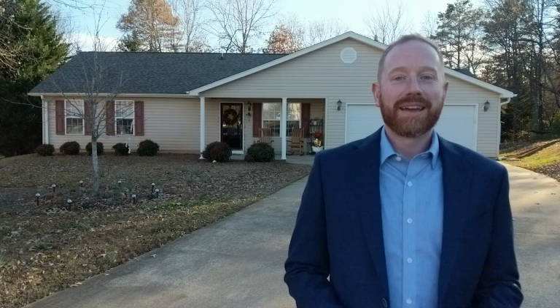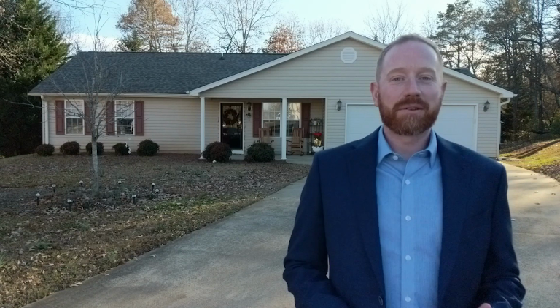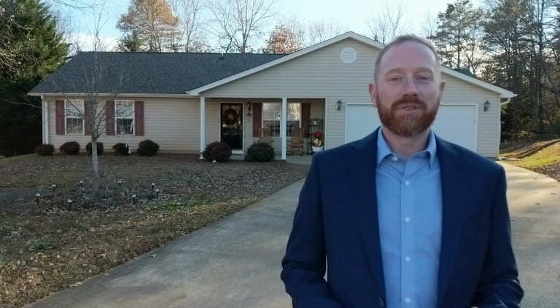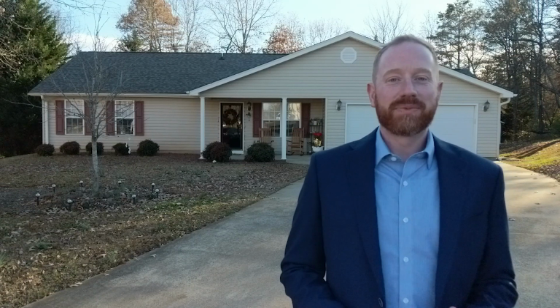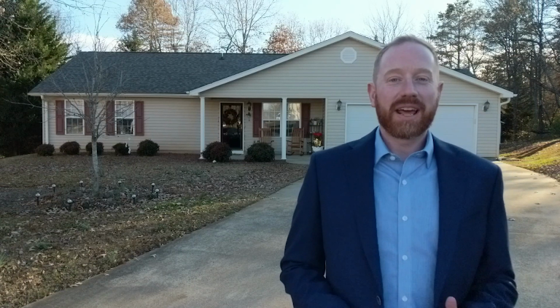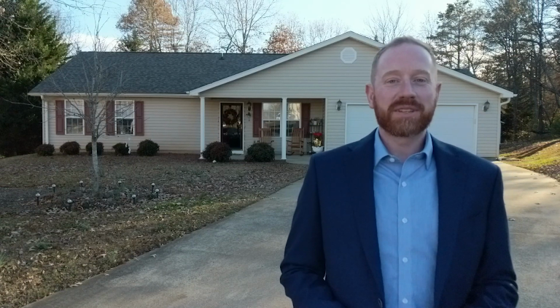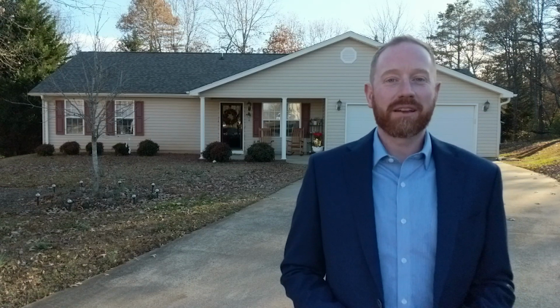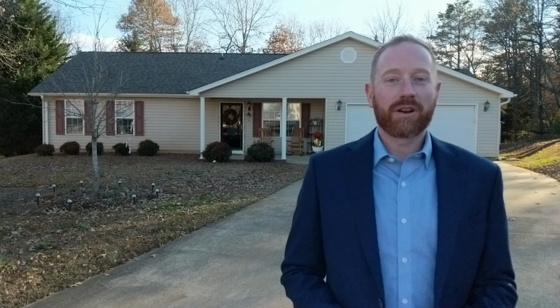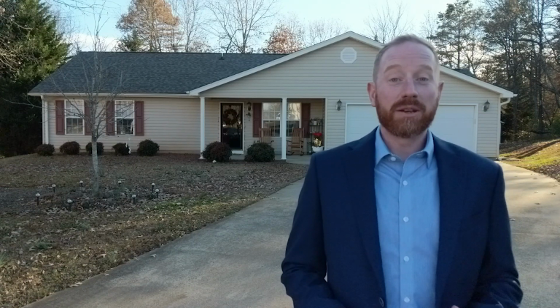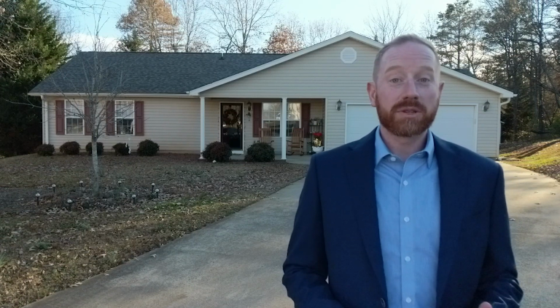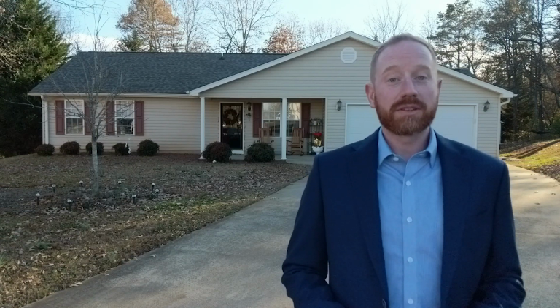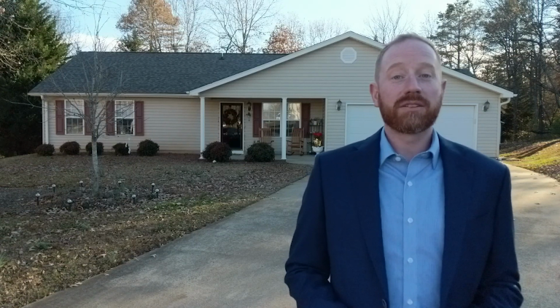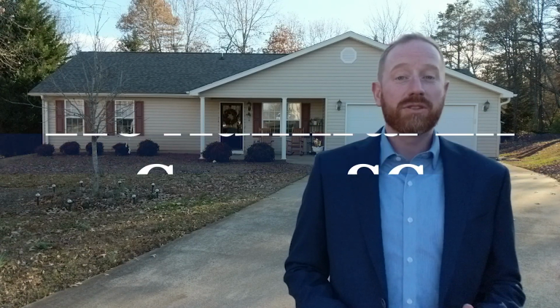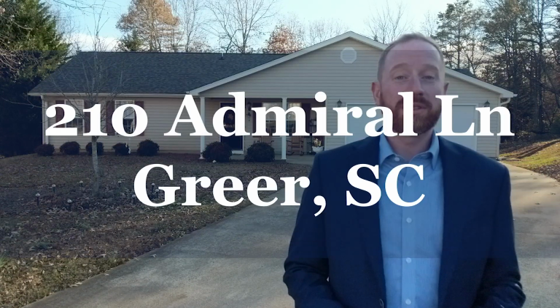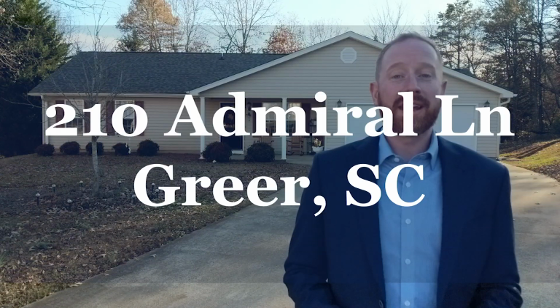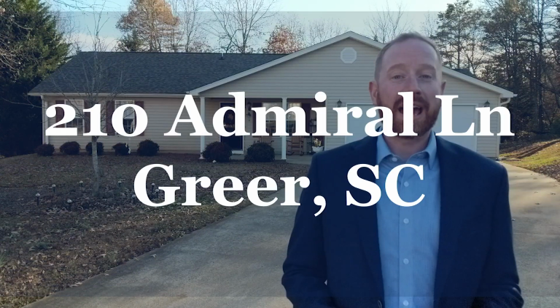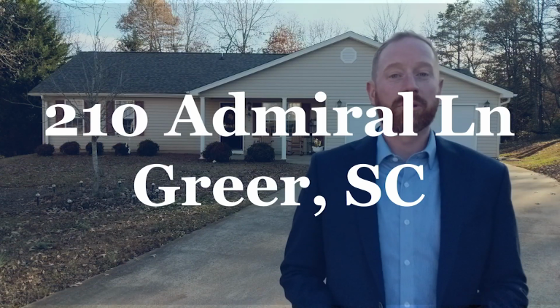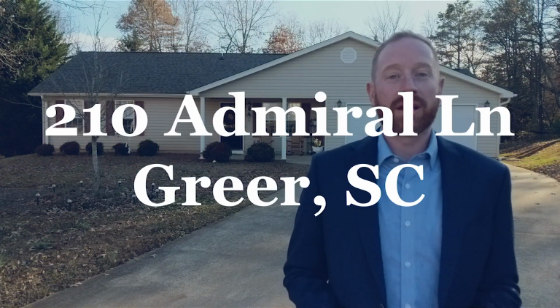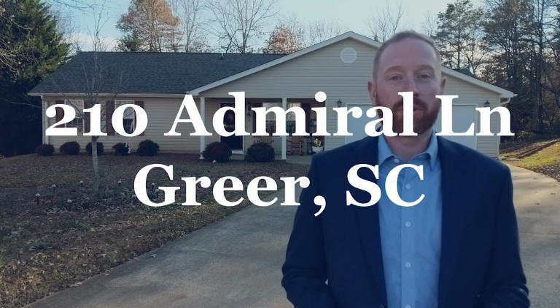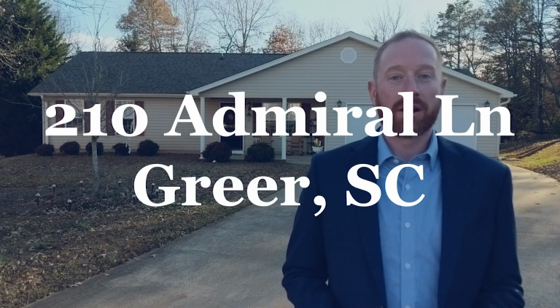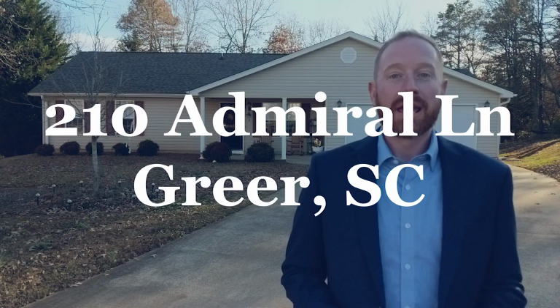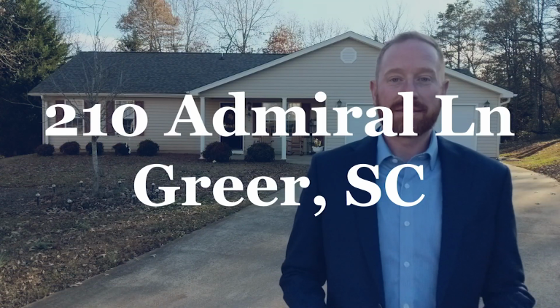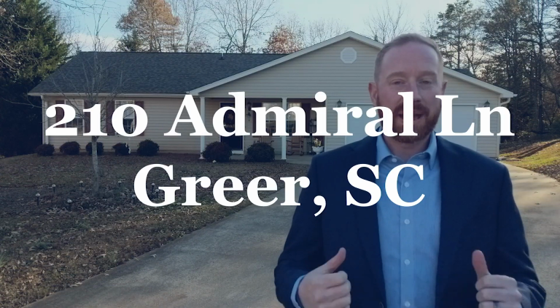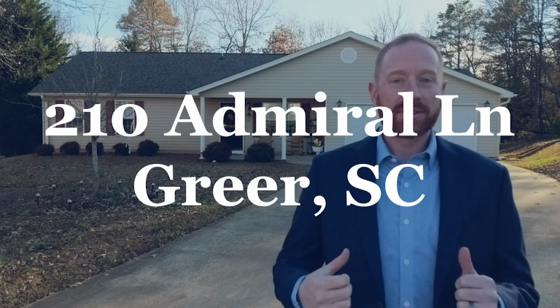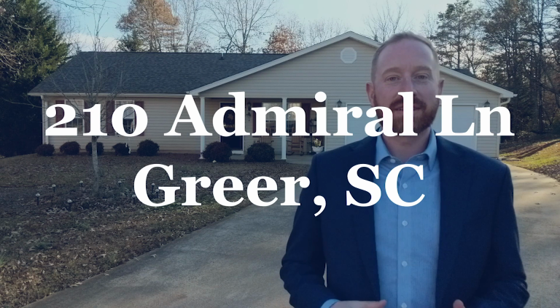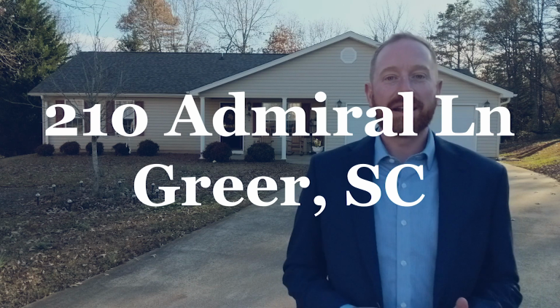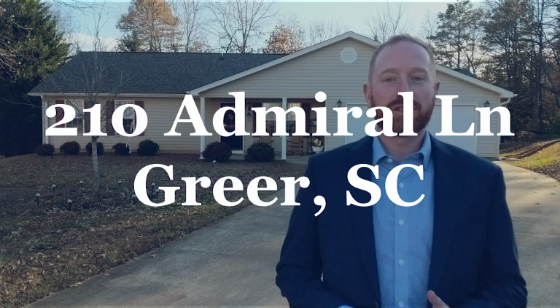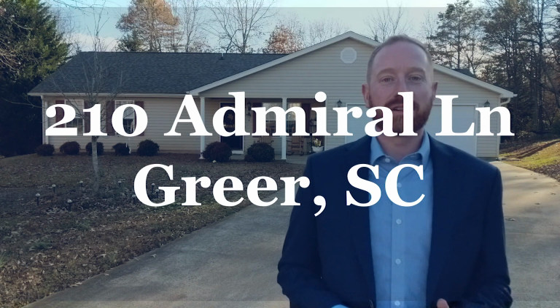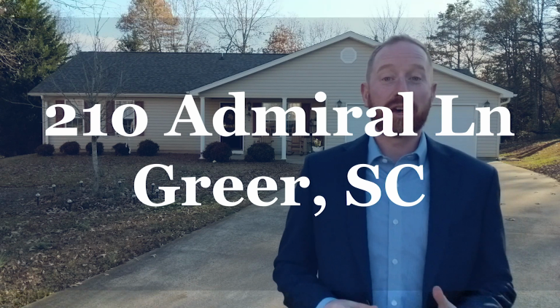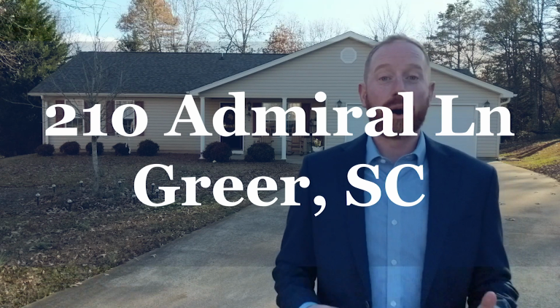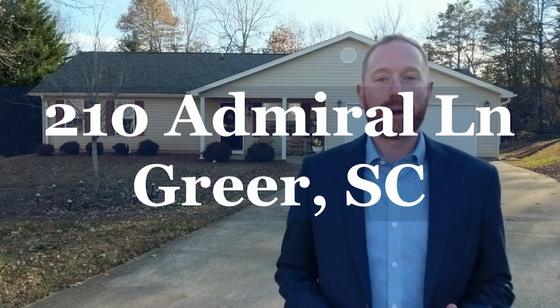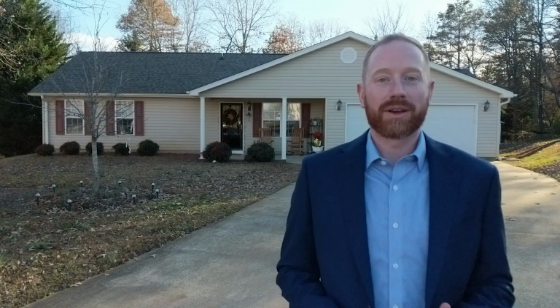Hey Greenville, today I'm standing in front of my newest listing, 210 Admiral Lane in Greer. Samantha's inside and she's going to tell you all about it.